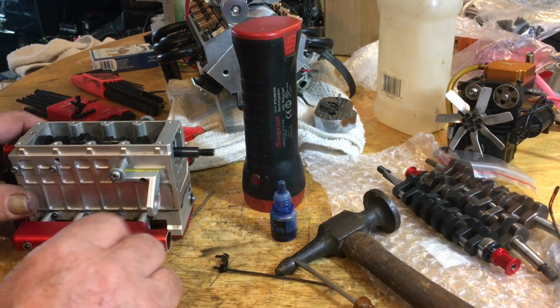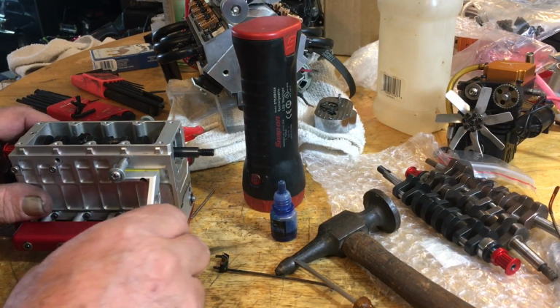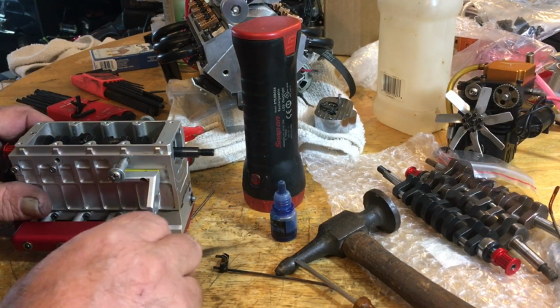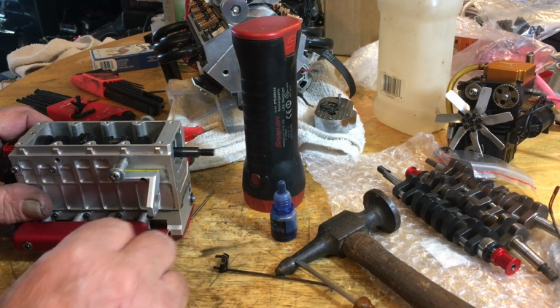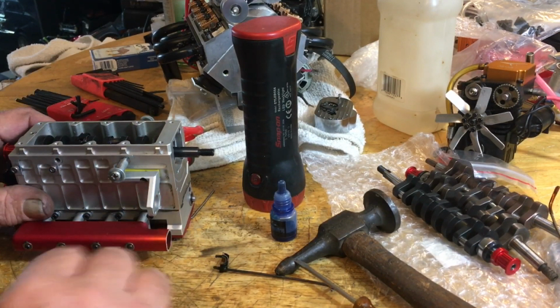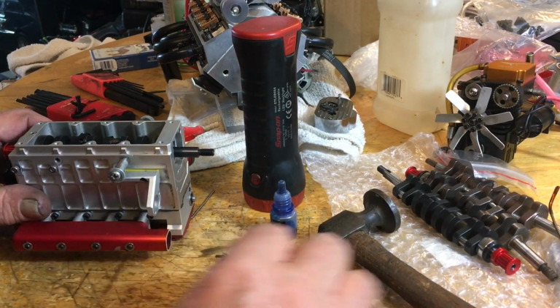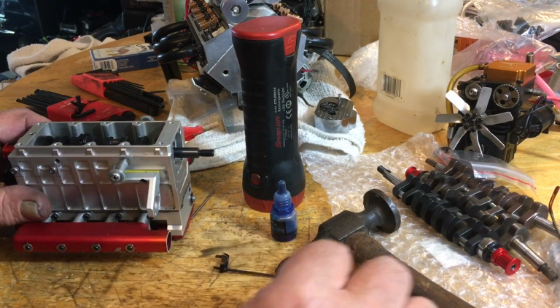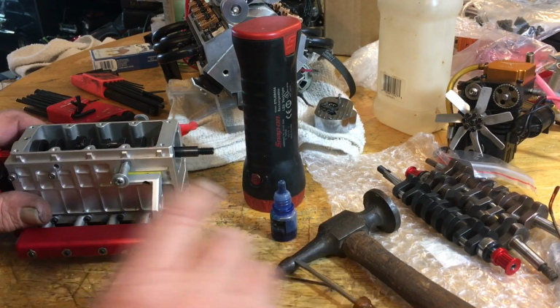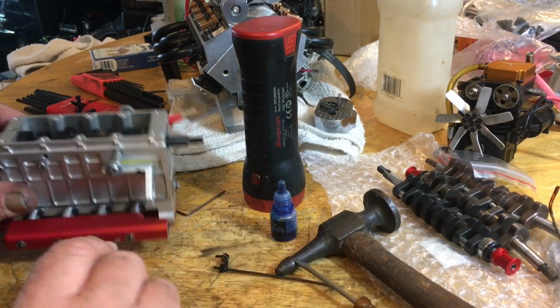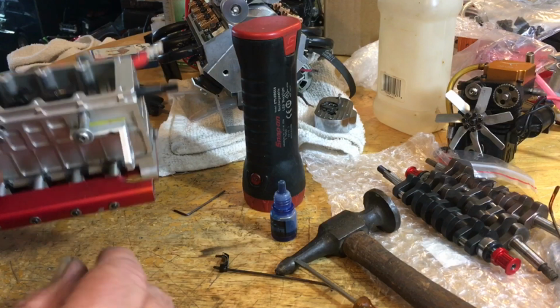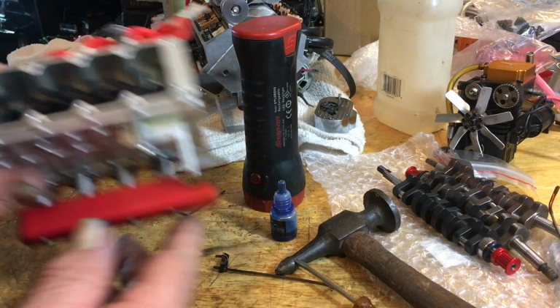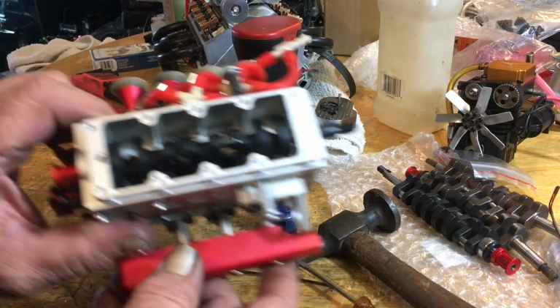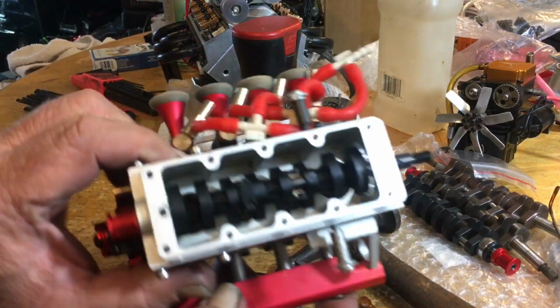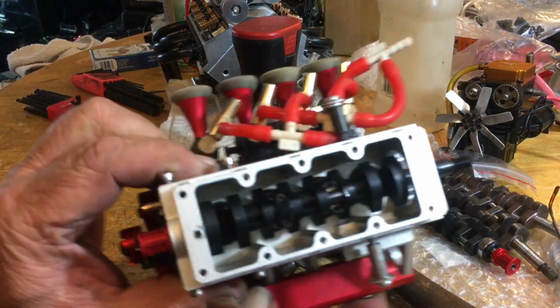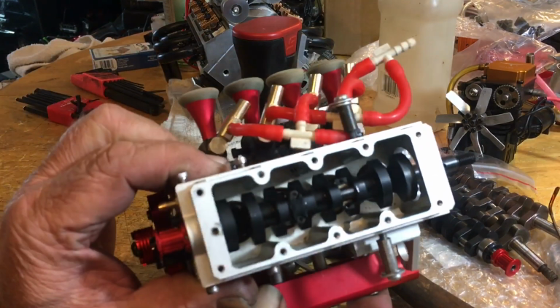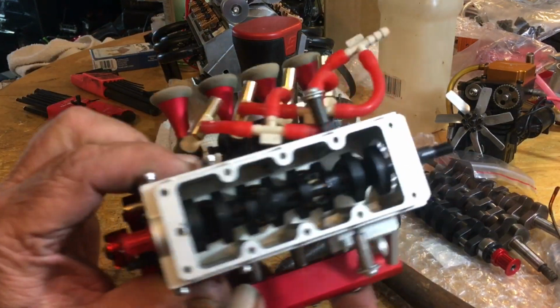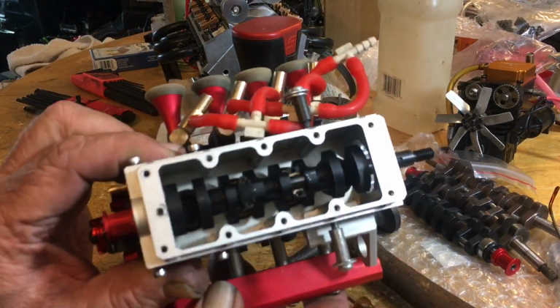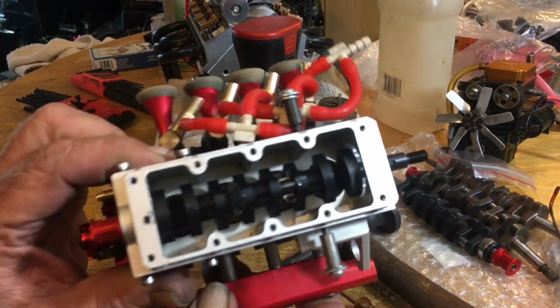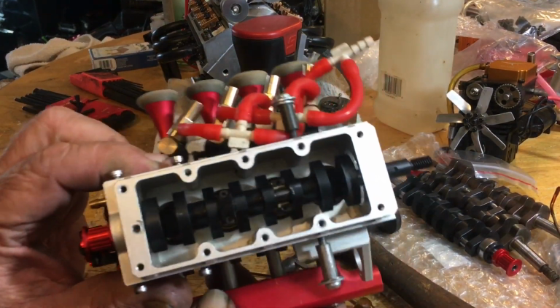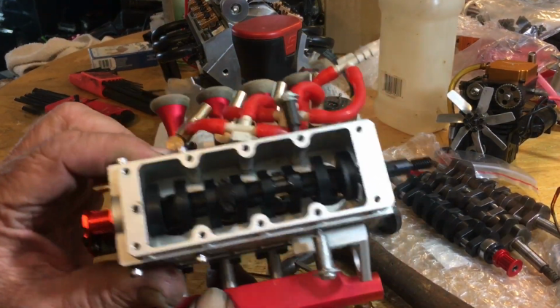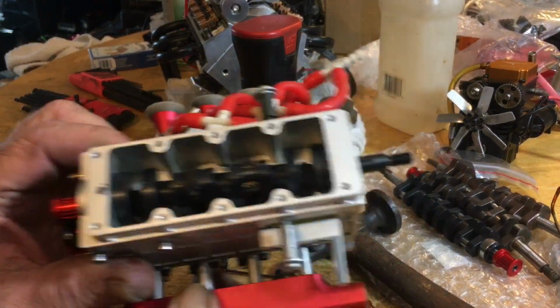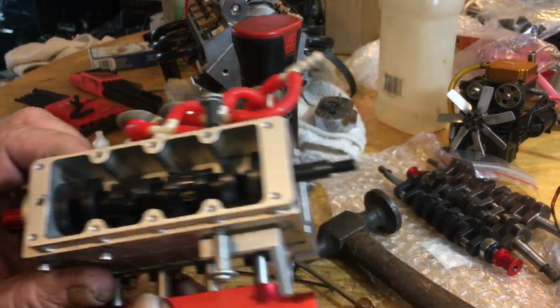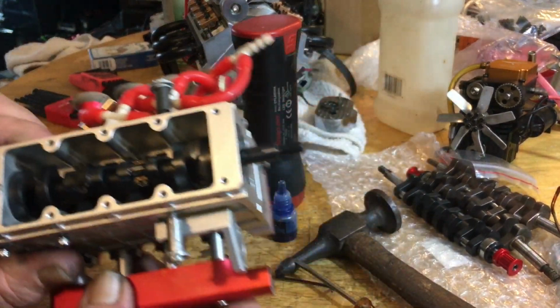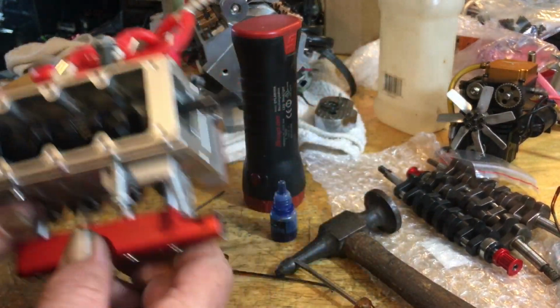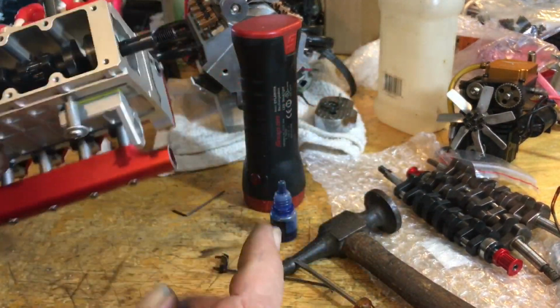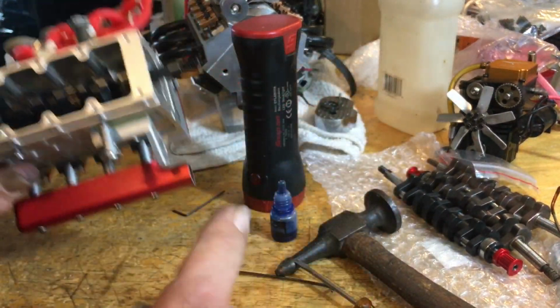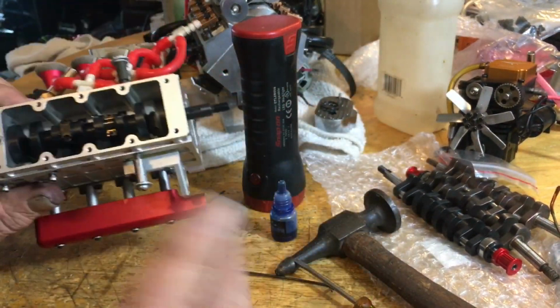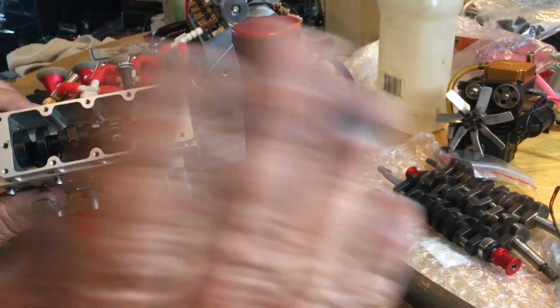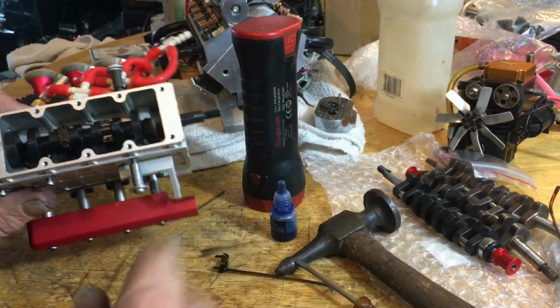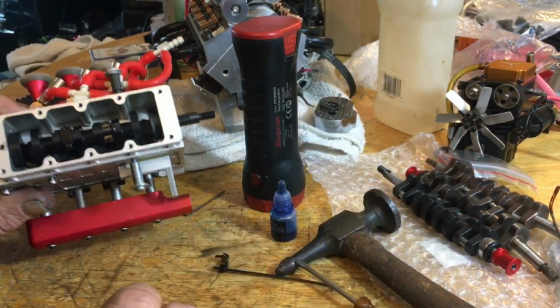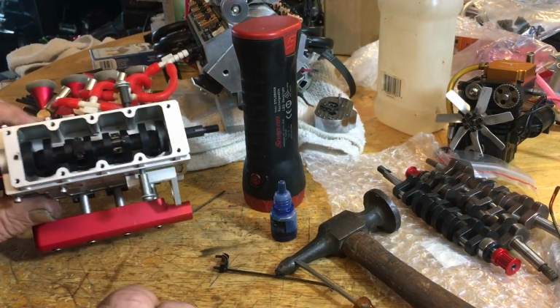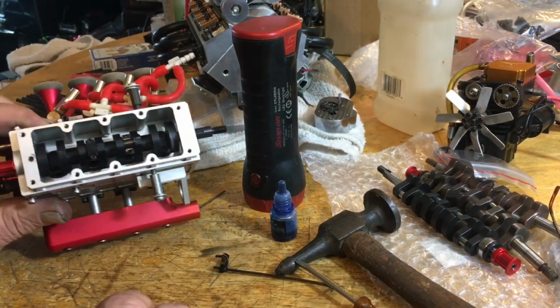Today we're putting the crank in. I've already got the crank in it, but I'm gonna show you how to do it — I'm gonna tell you how to do it.